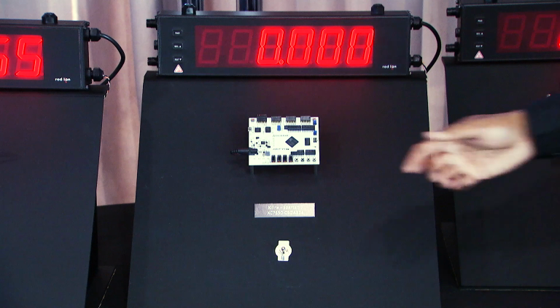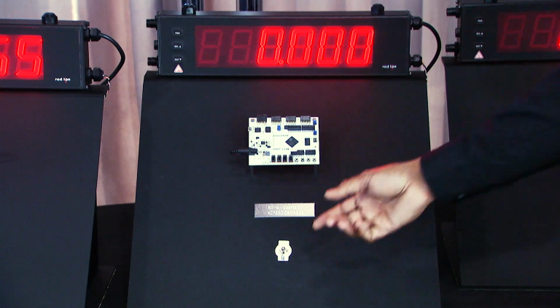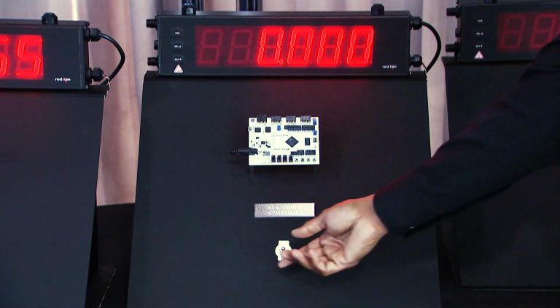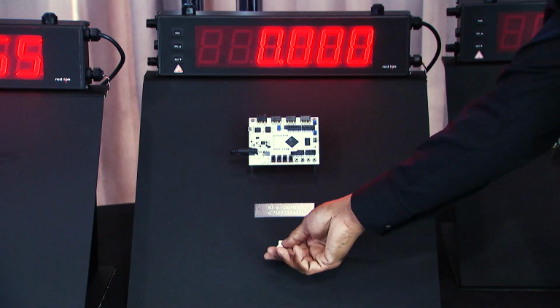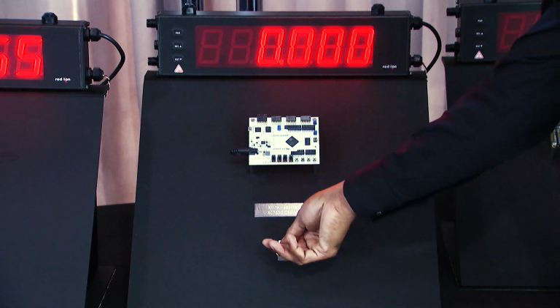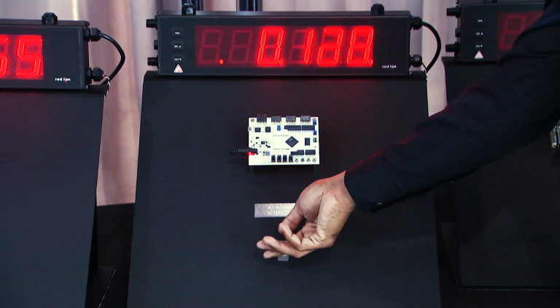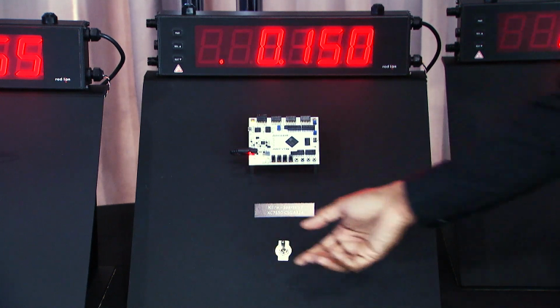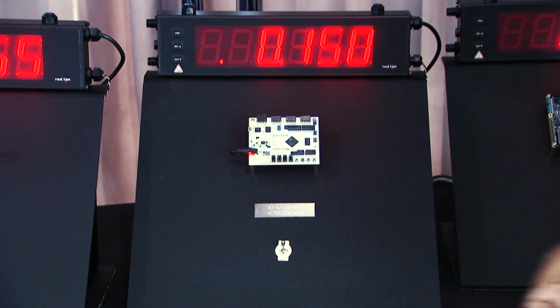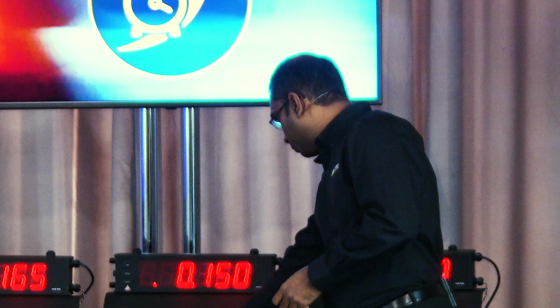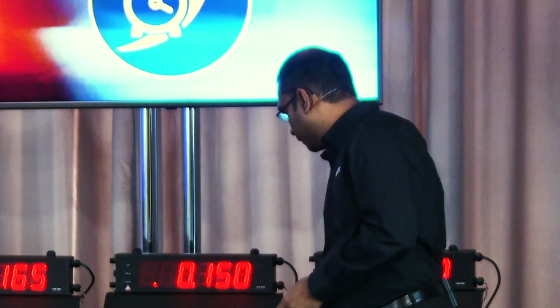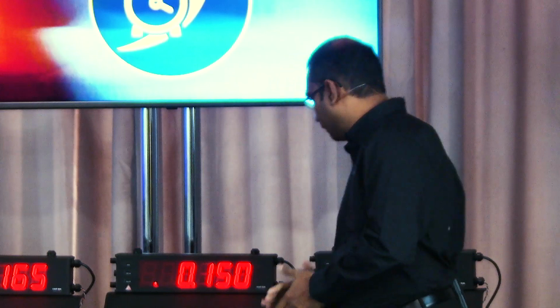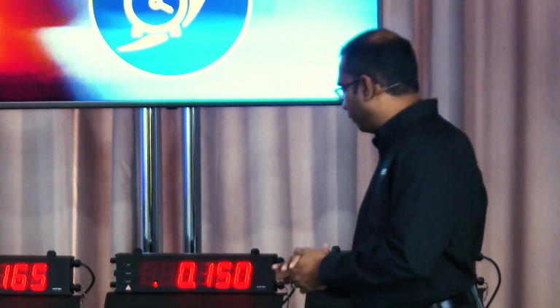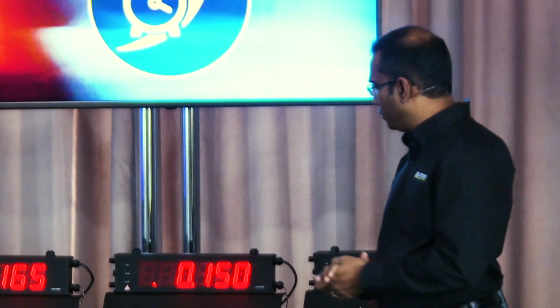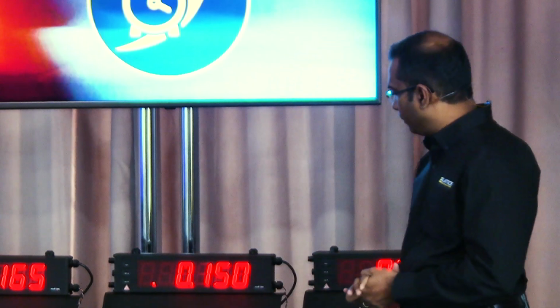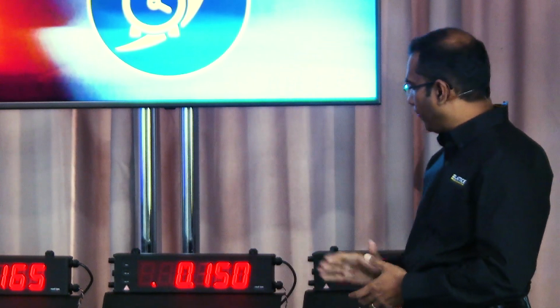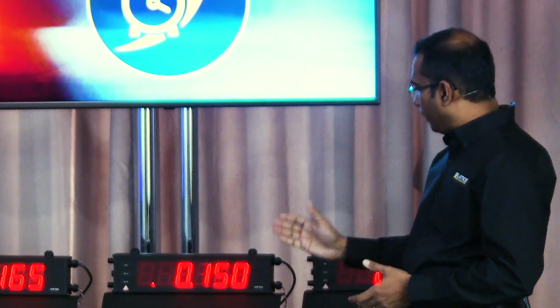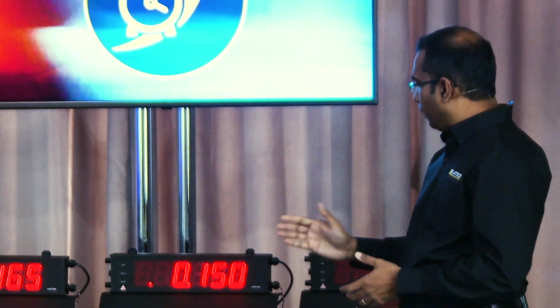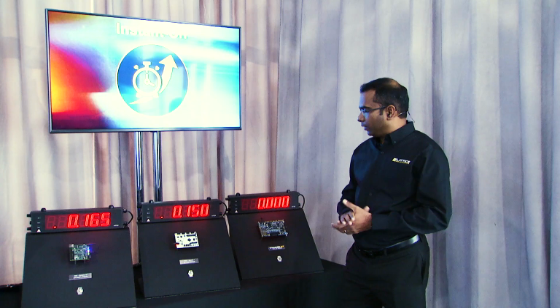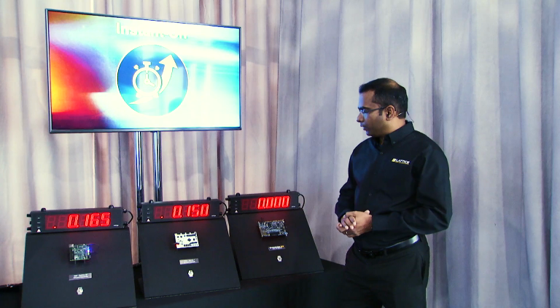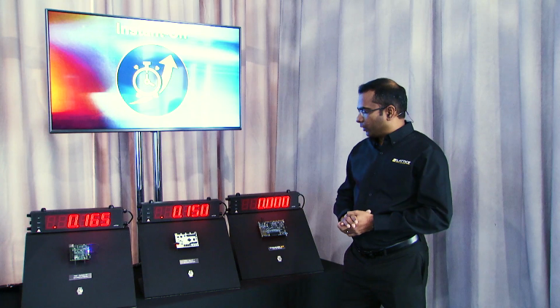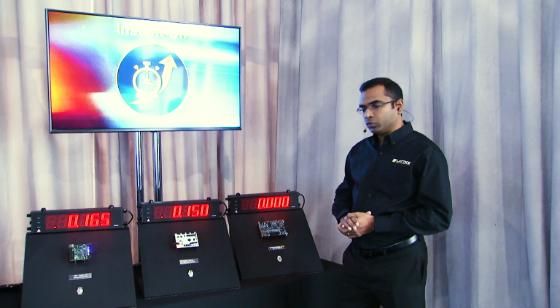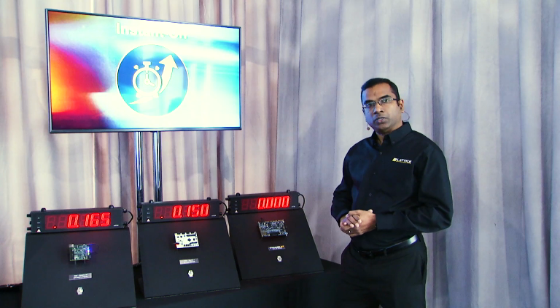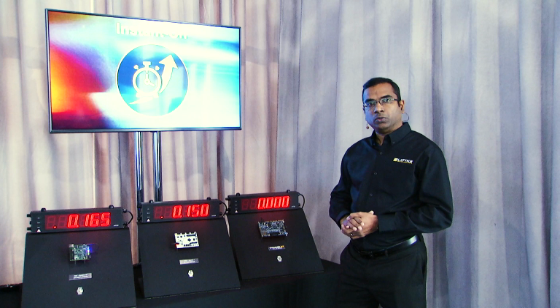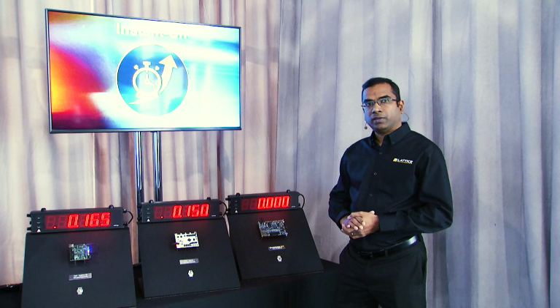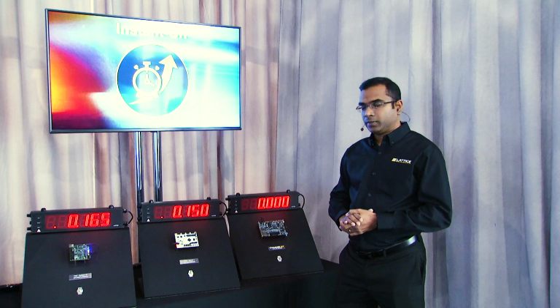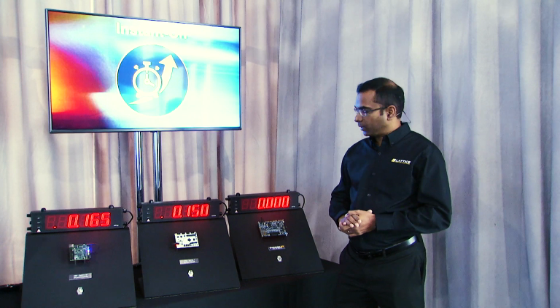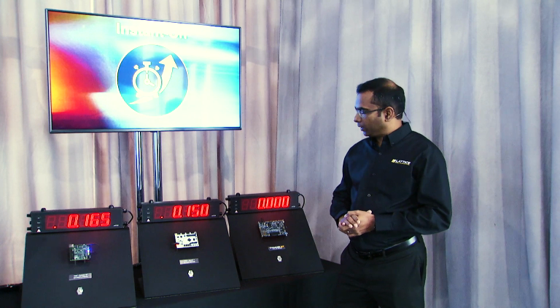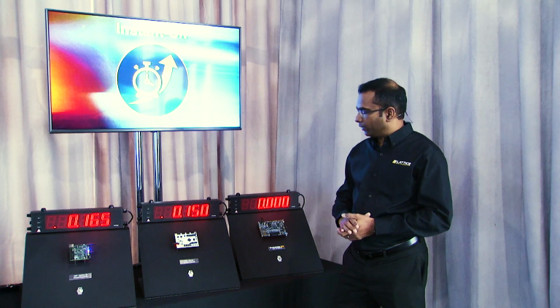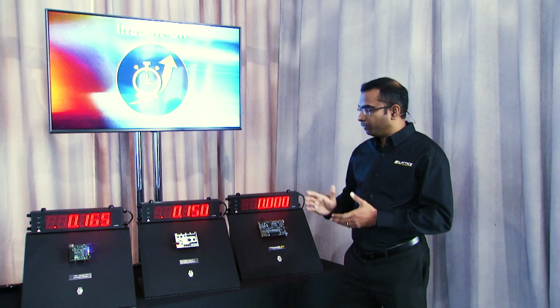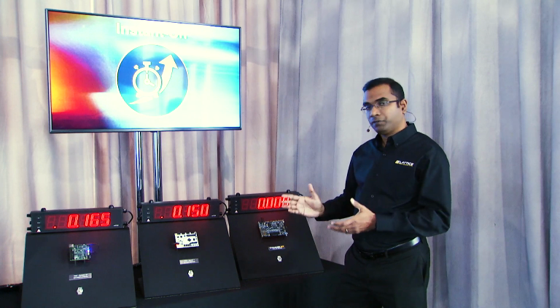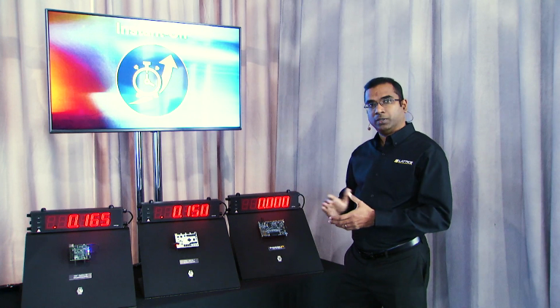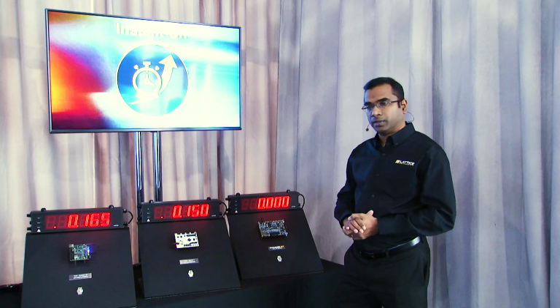Let's go ahead and power up the Spartan 7 FPGA. Here, the IOs reach a user-defined state in 150 milliseconds.